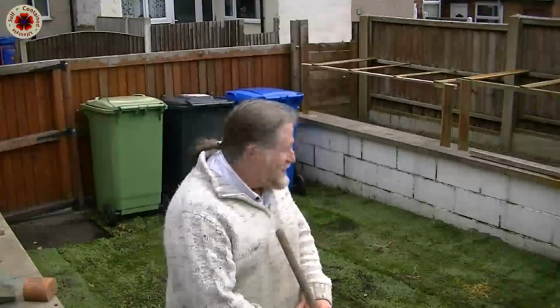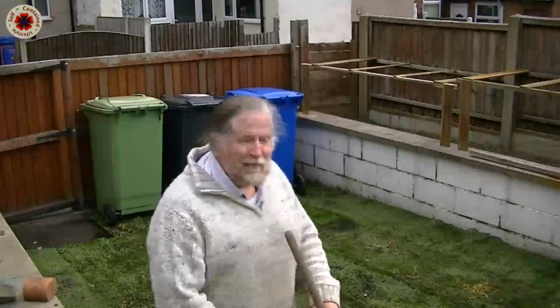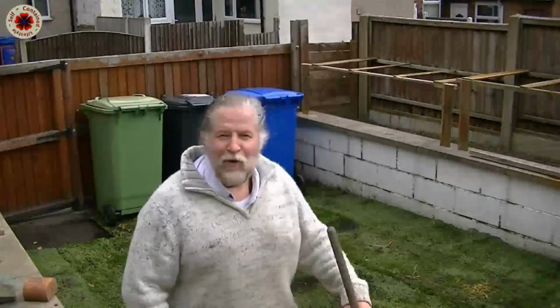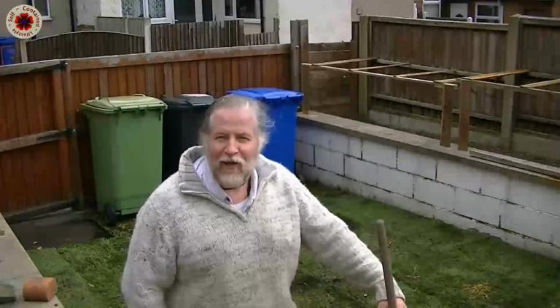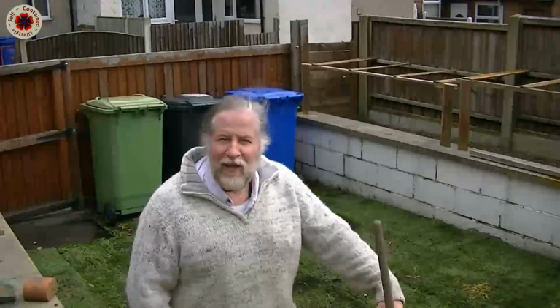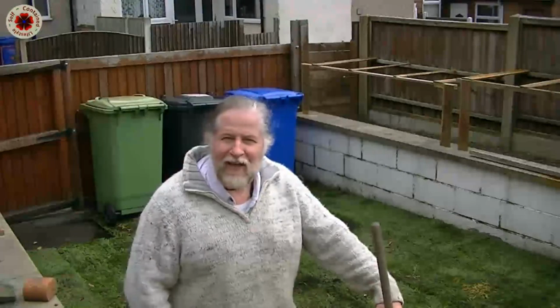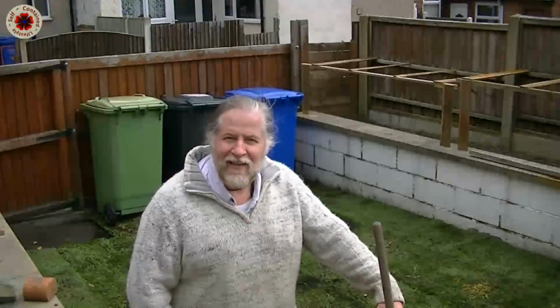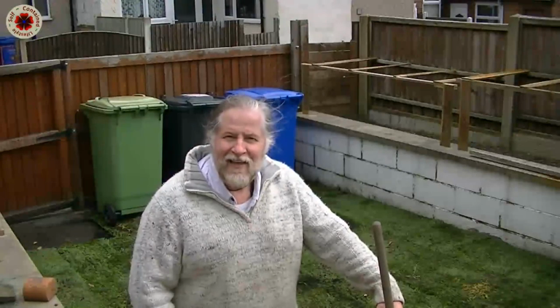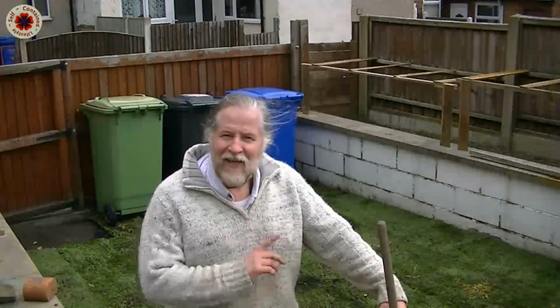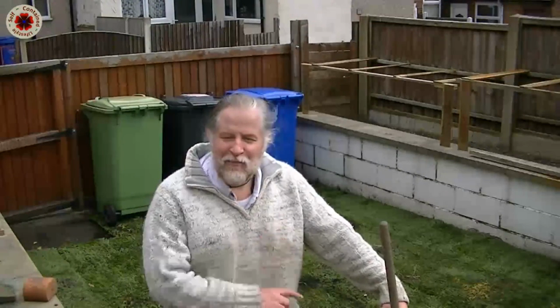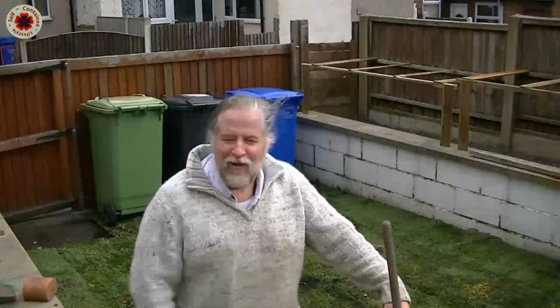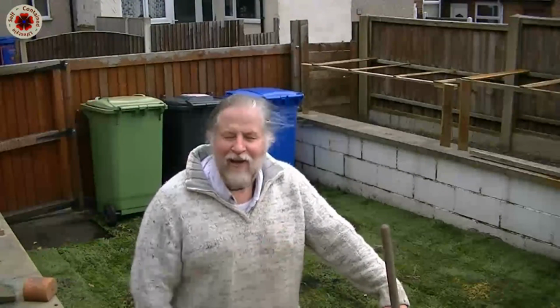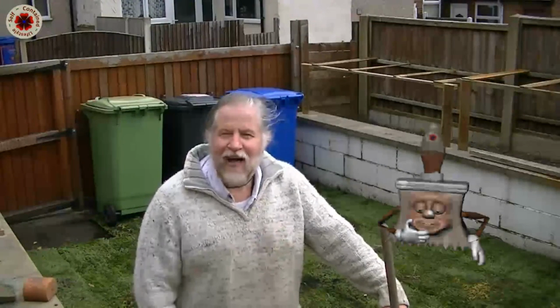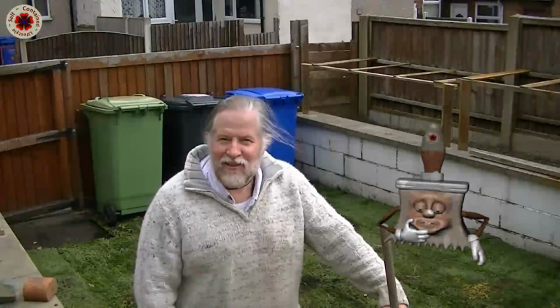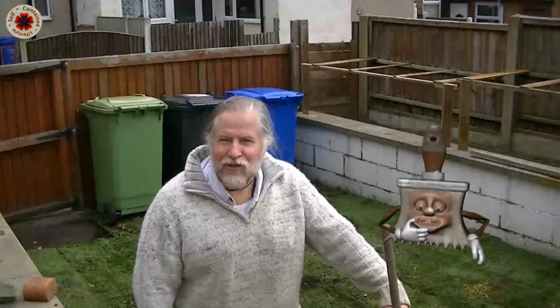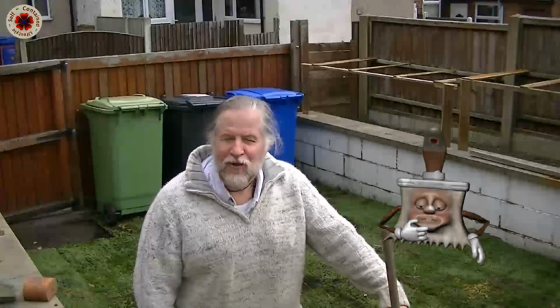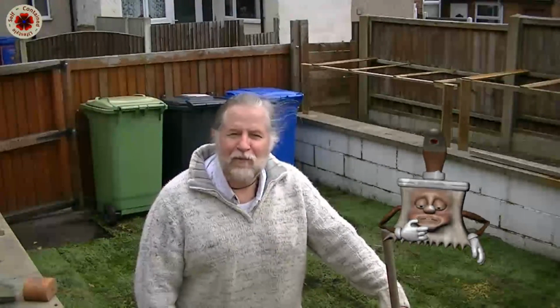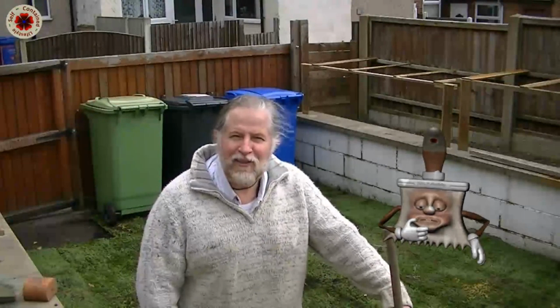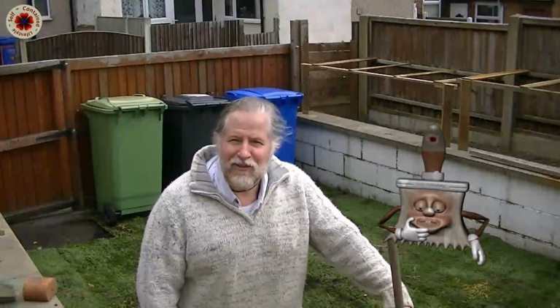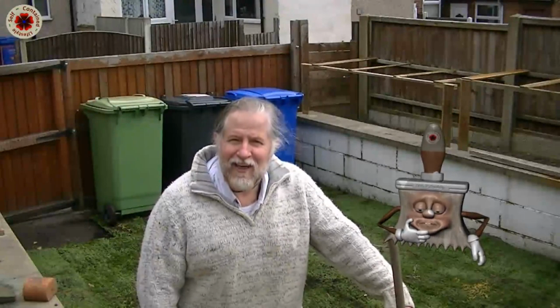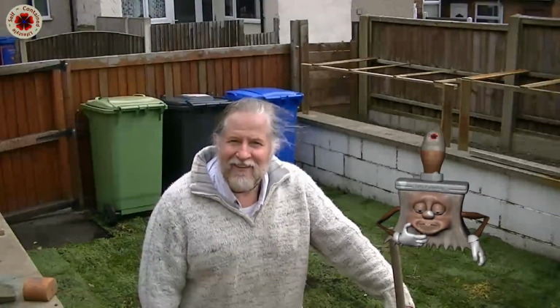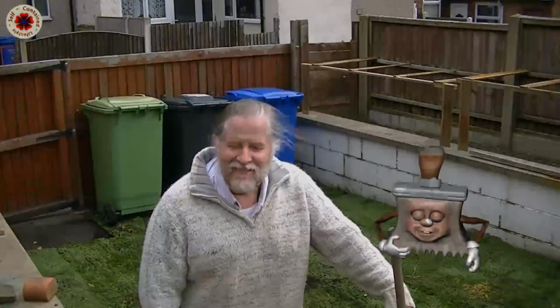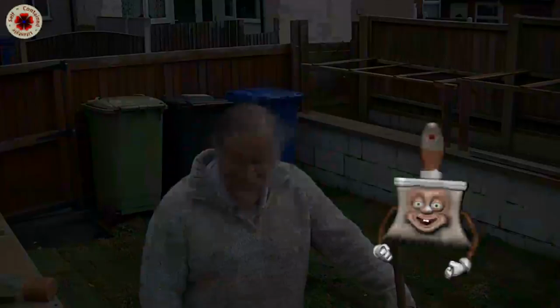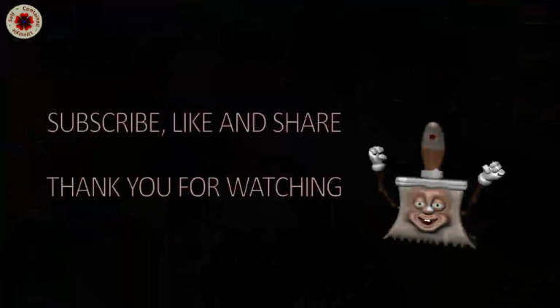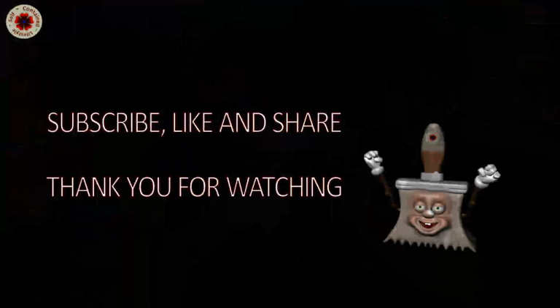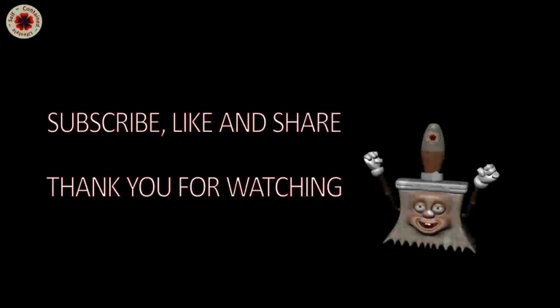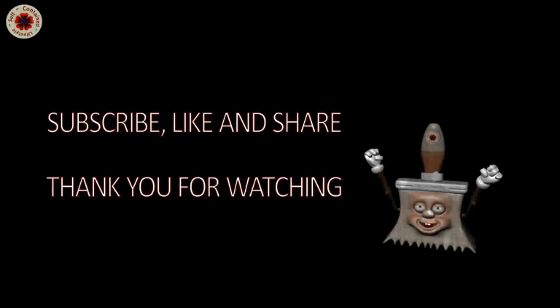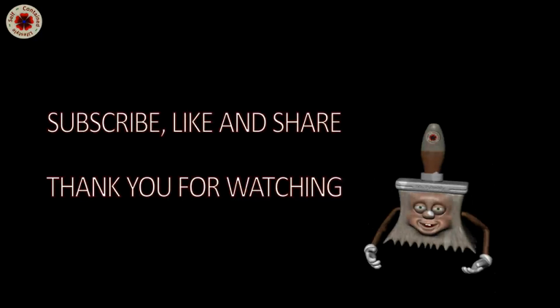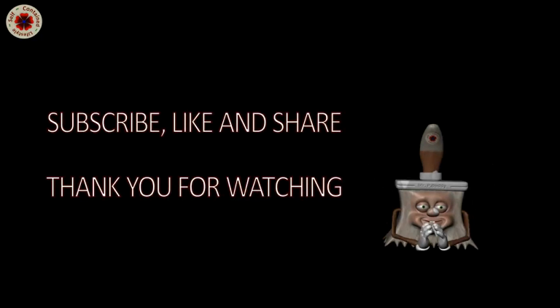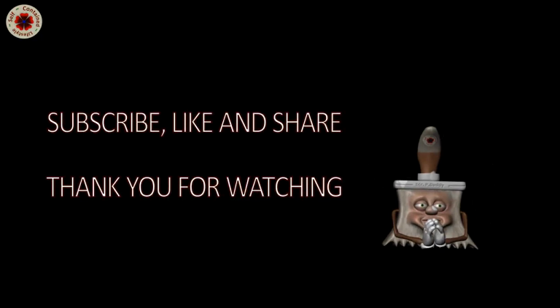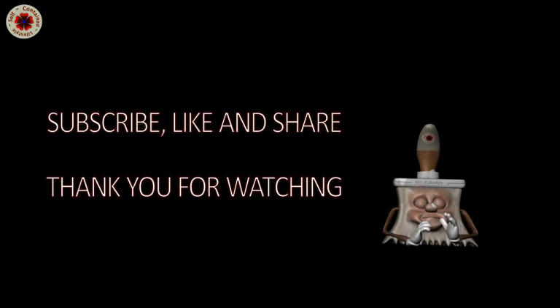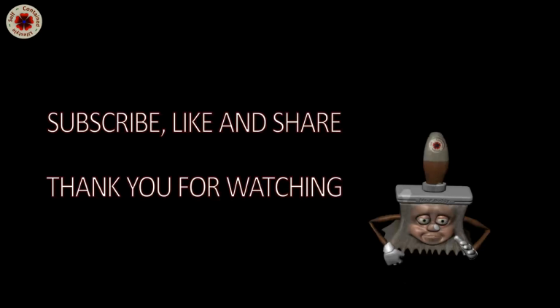I'm going to call it a day now and tomorrow I'll see you with Building the Greenhouse. Please subscribe!